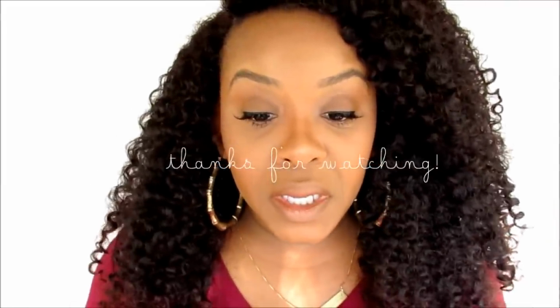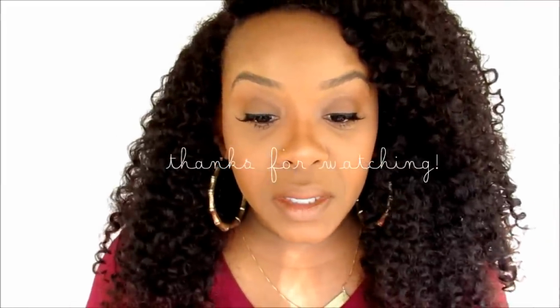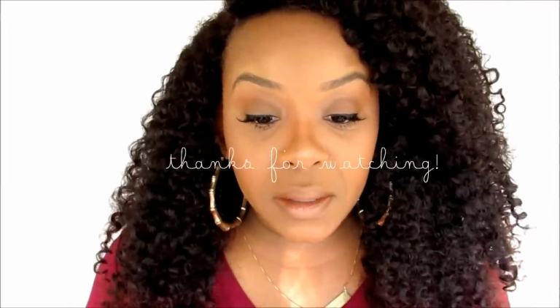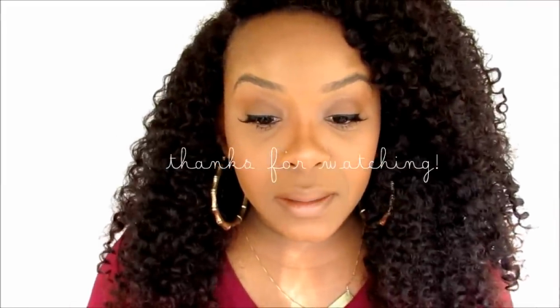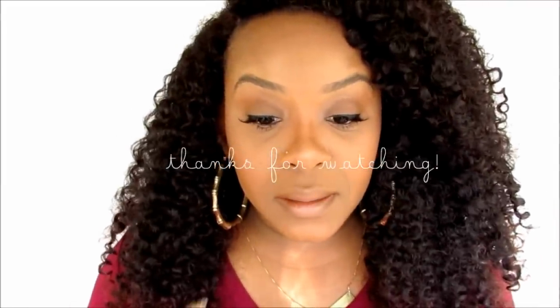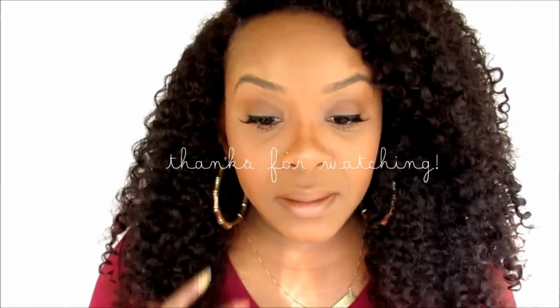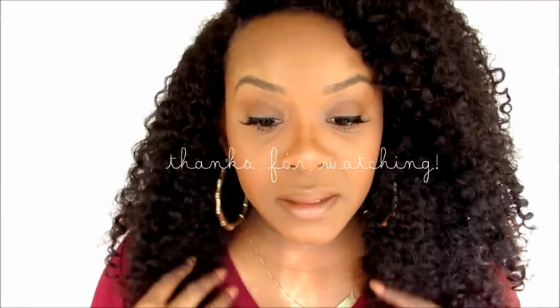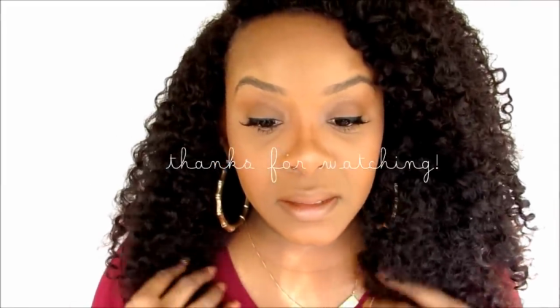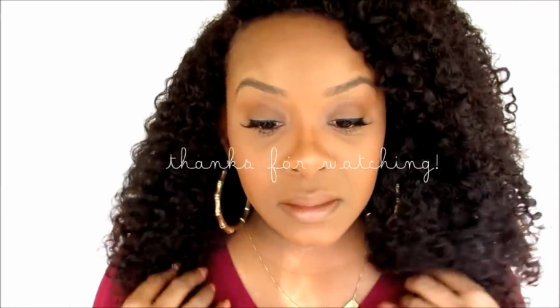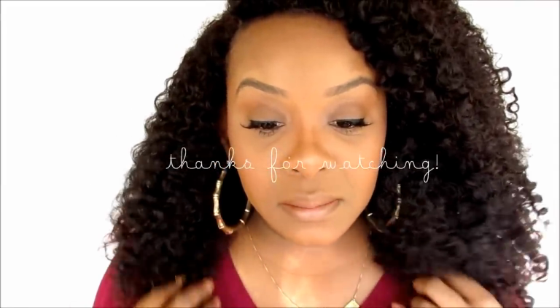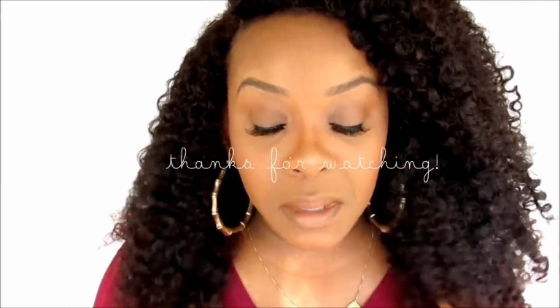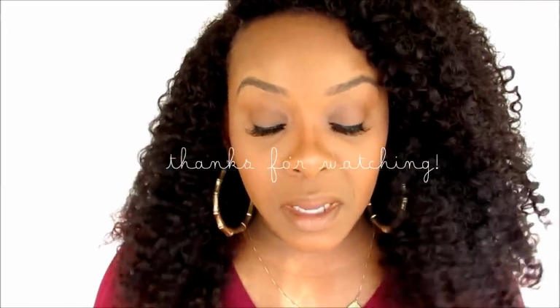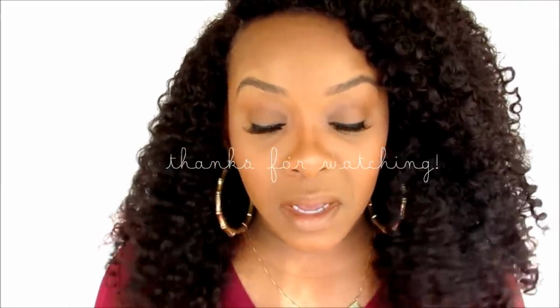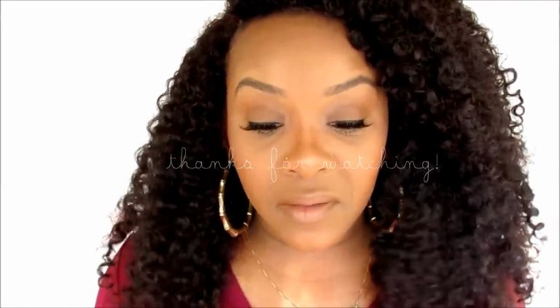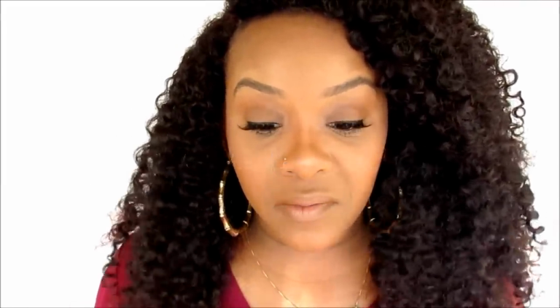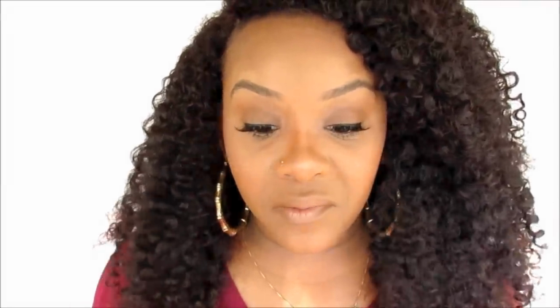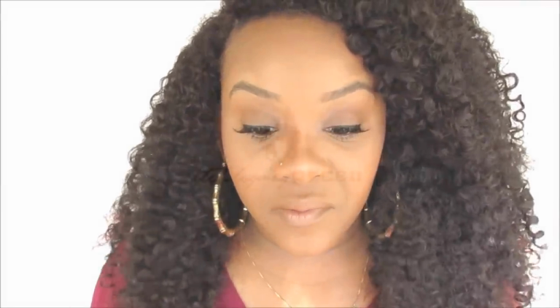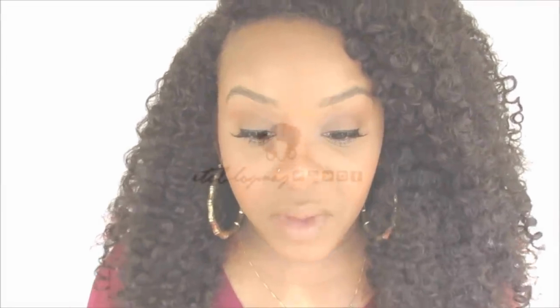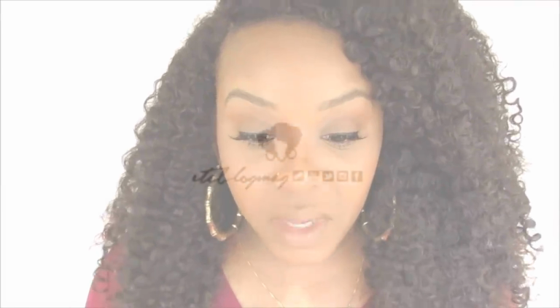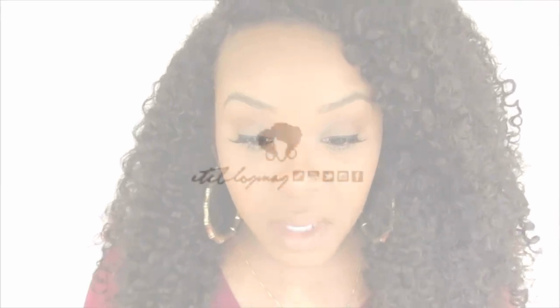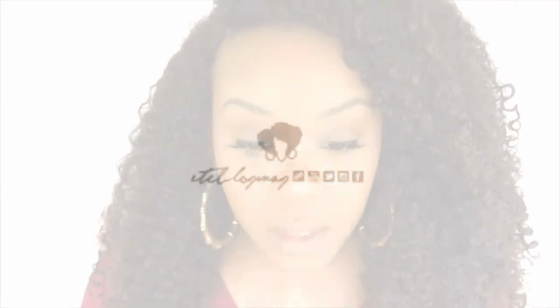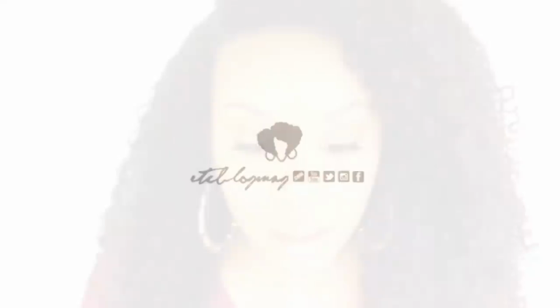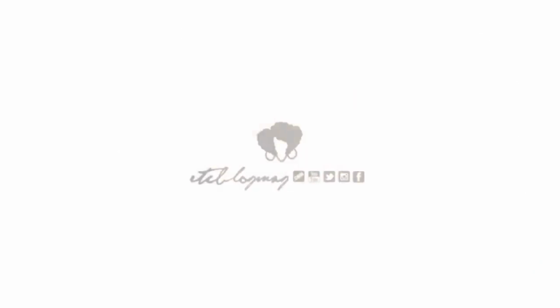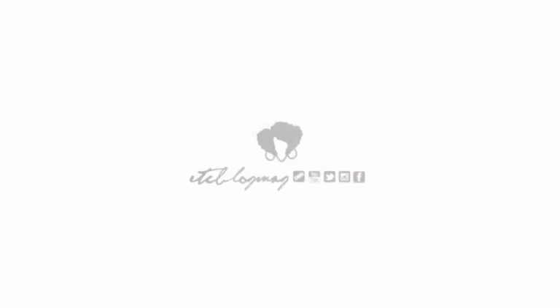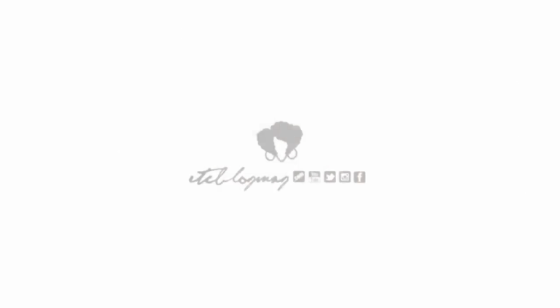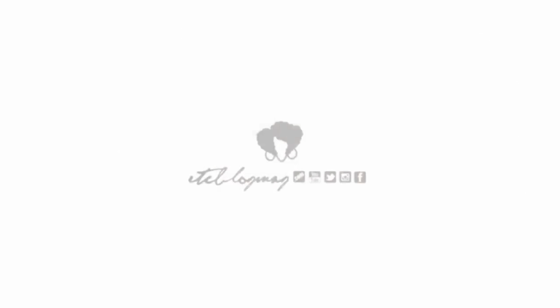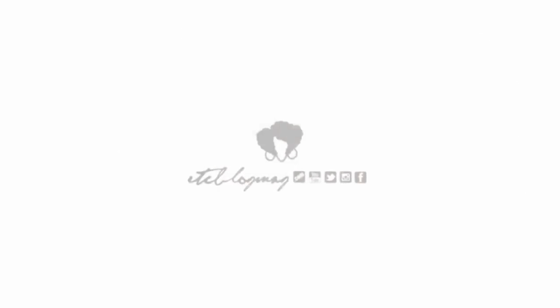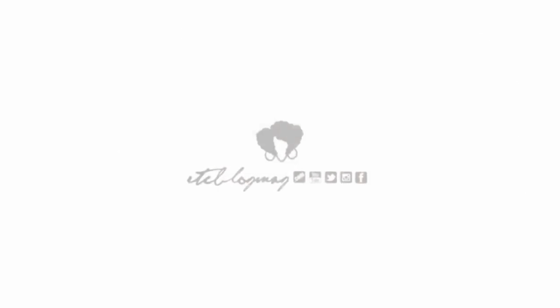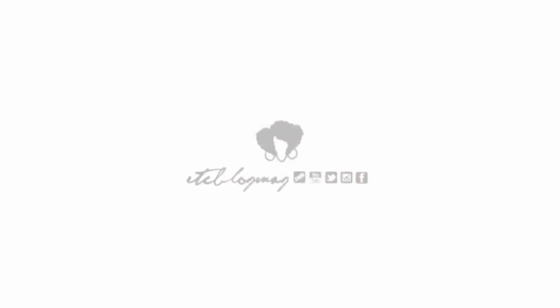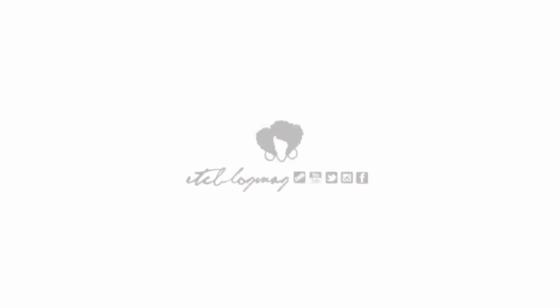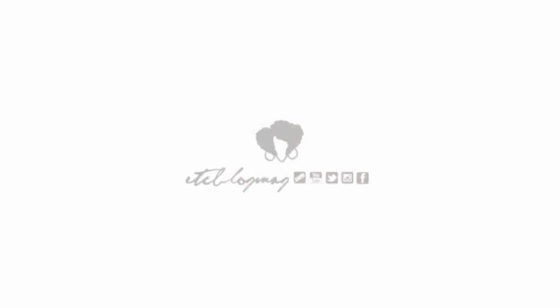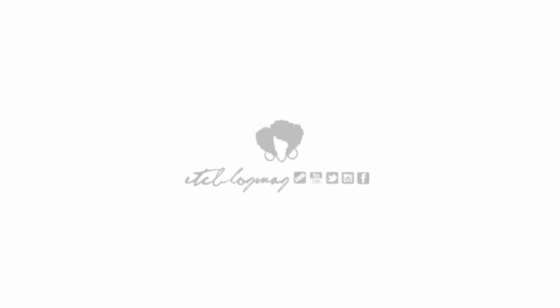Let me know in the comments and I'll bring you more videos like this. Alright, thanks for watching!